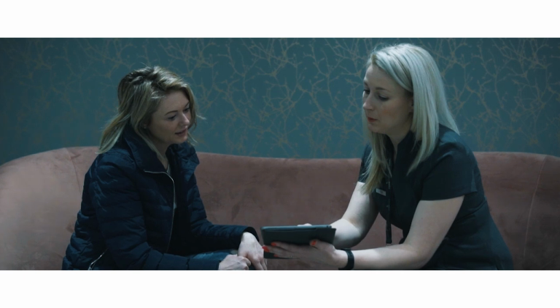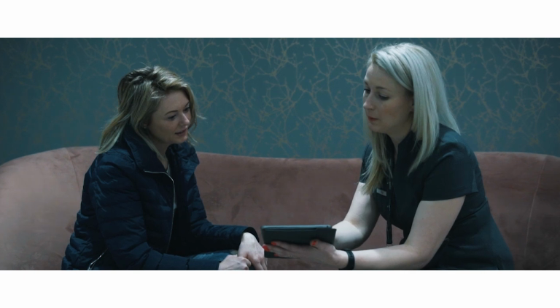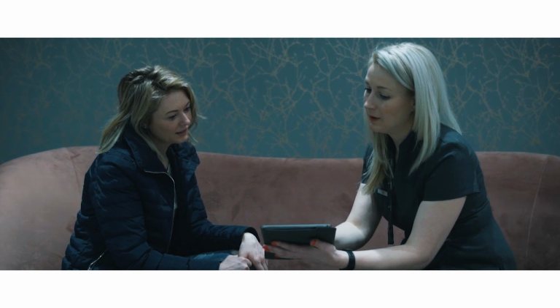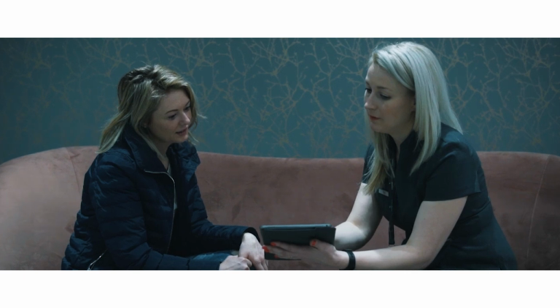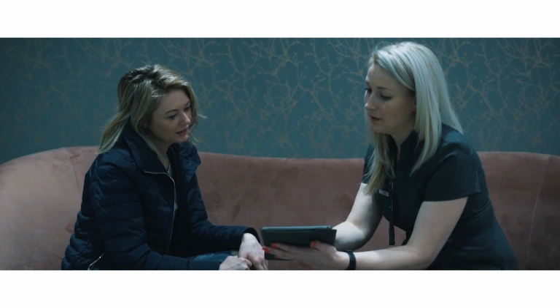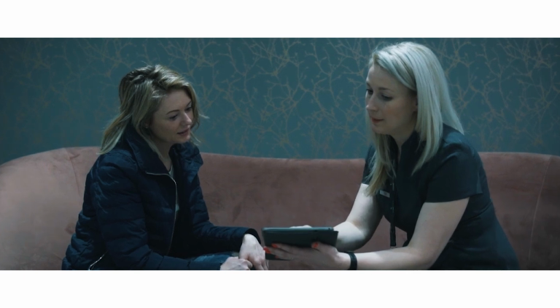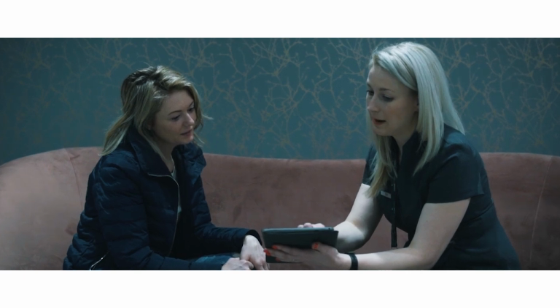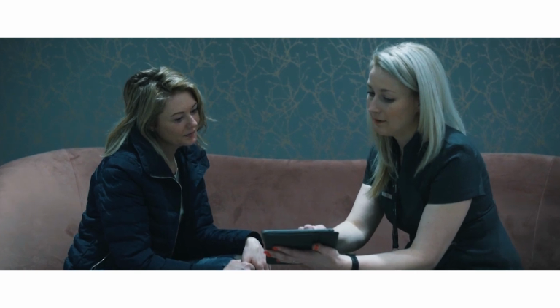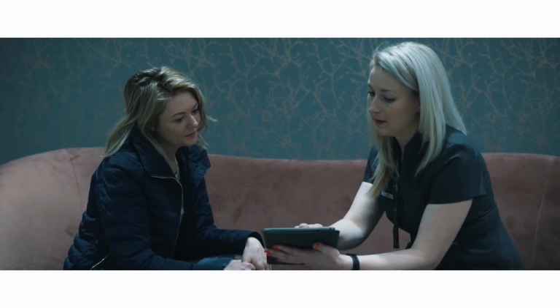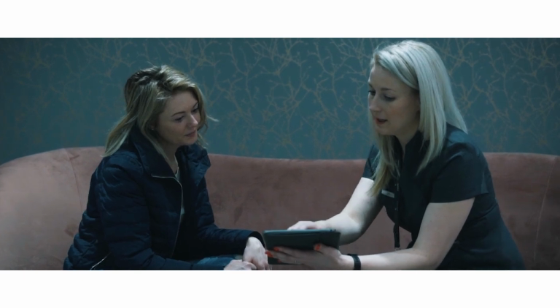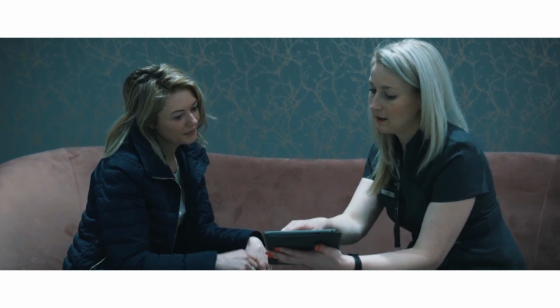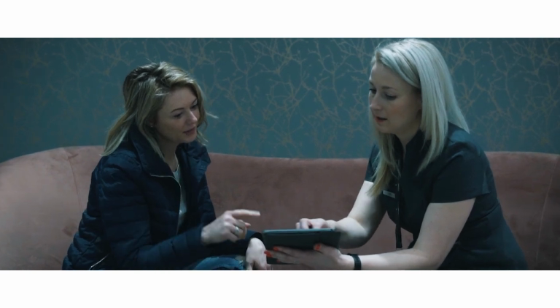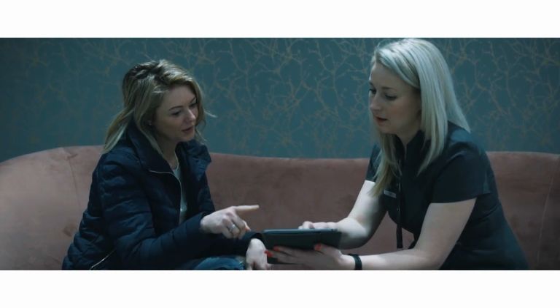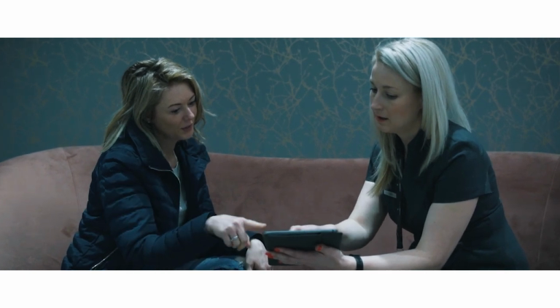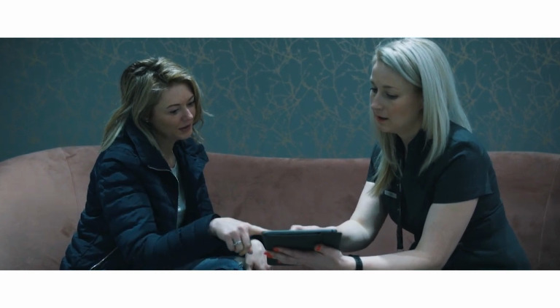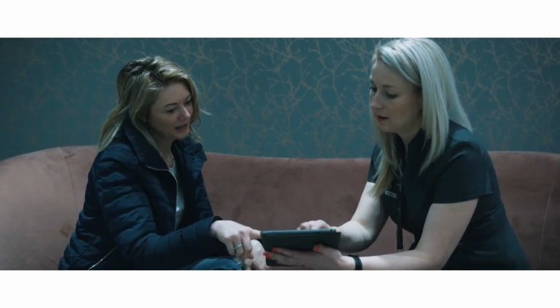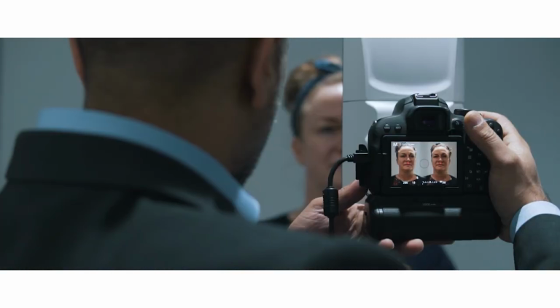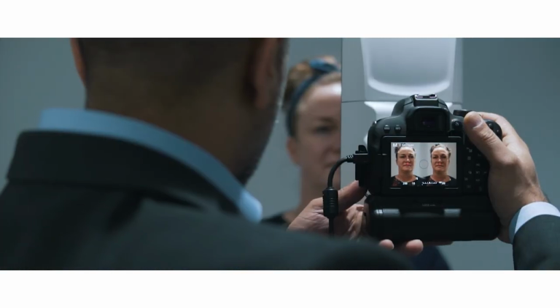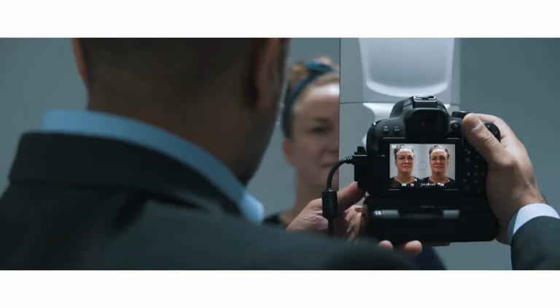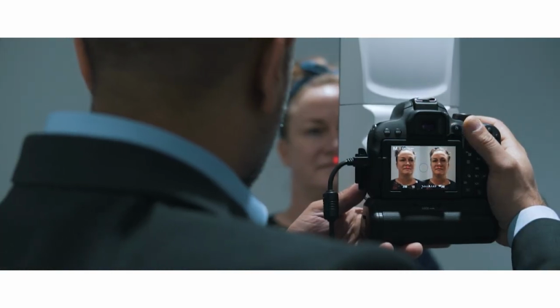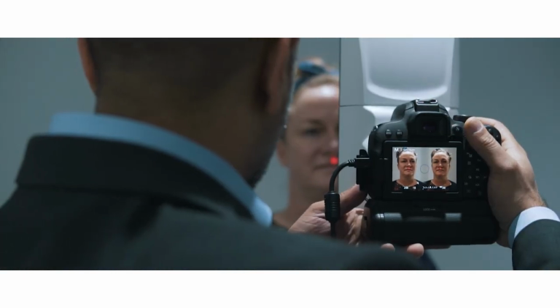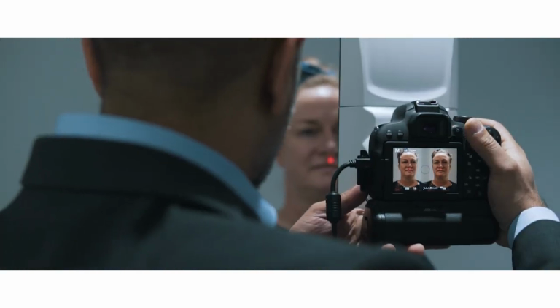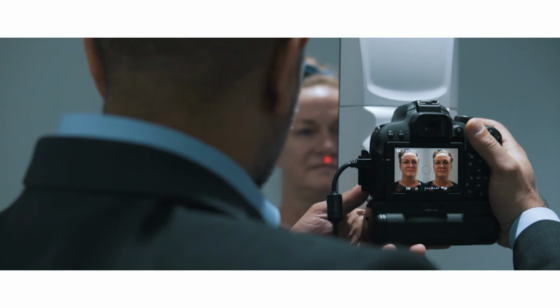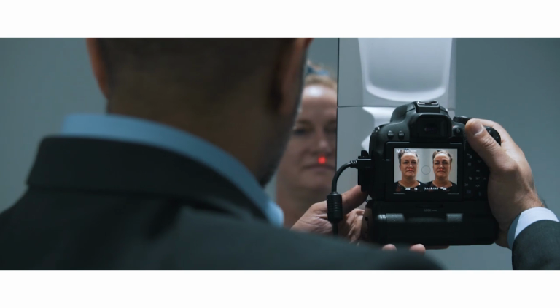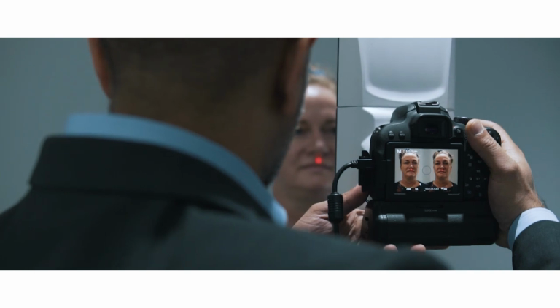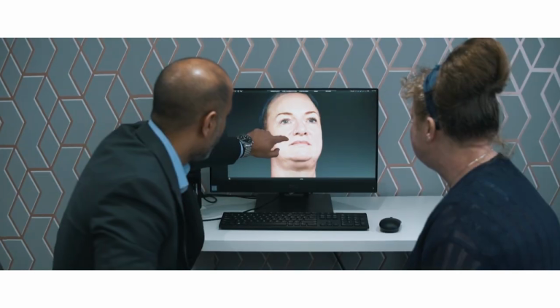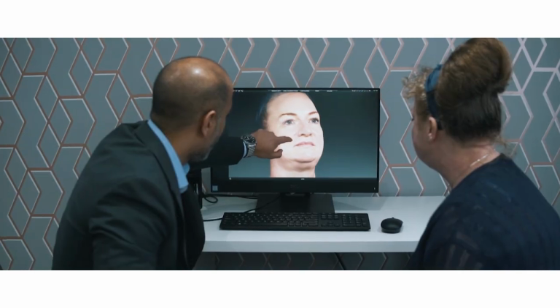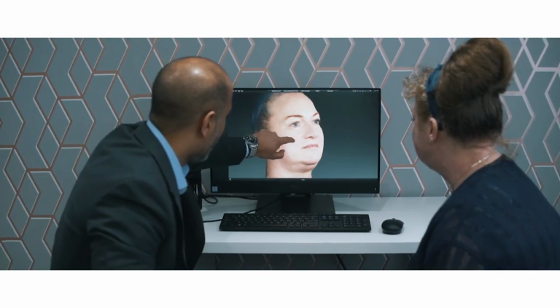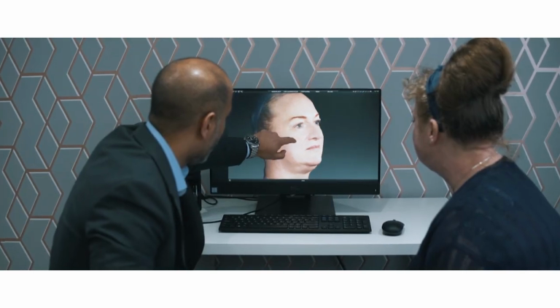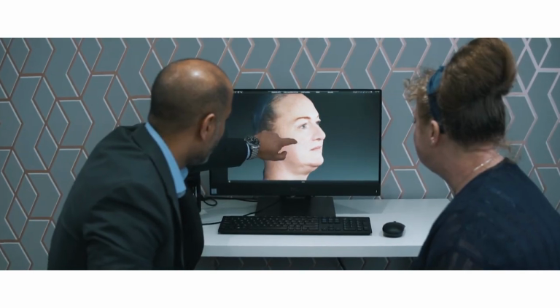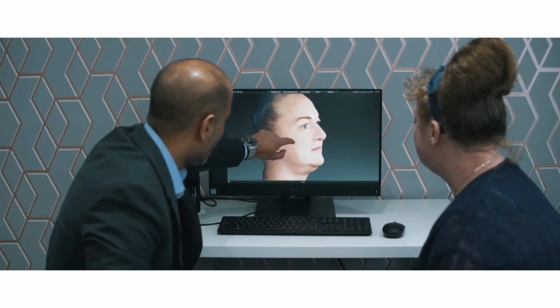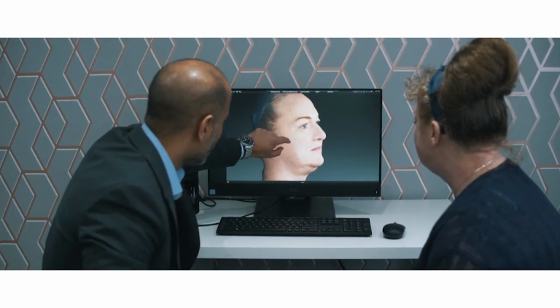We also offer specialist treatments such as non-surgical rhinoplasties, PDO threads, as well as jawline treatments.